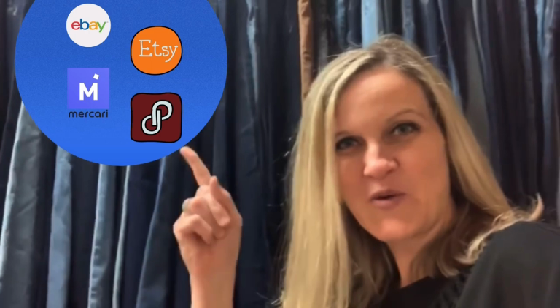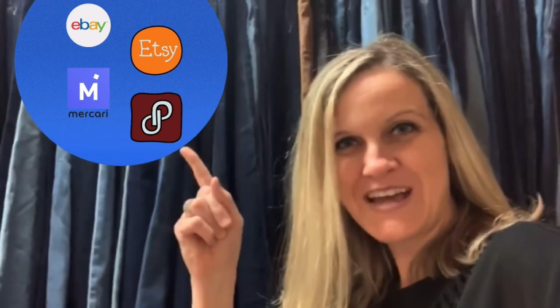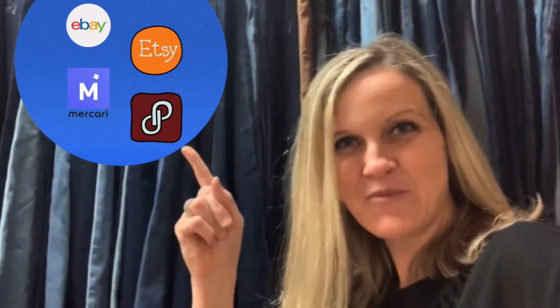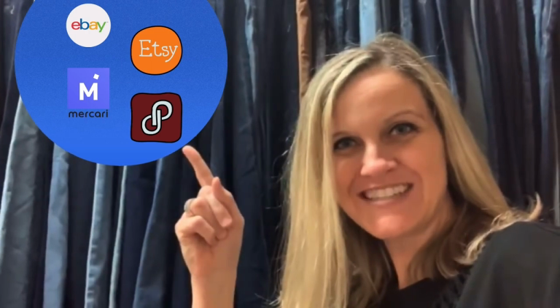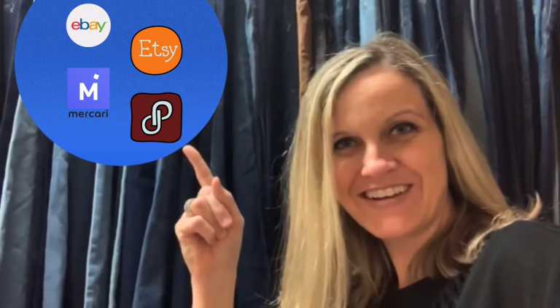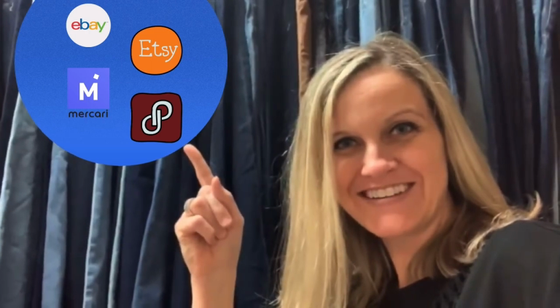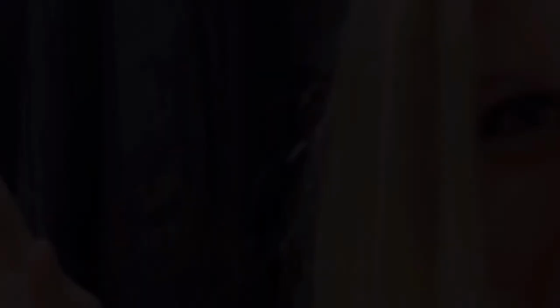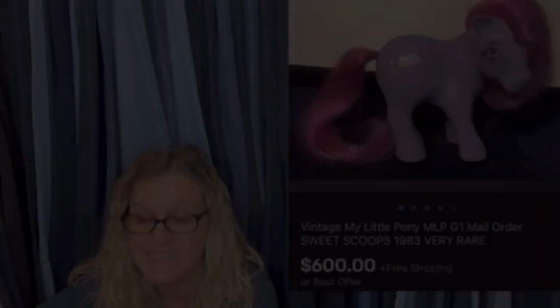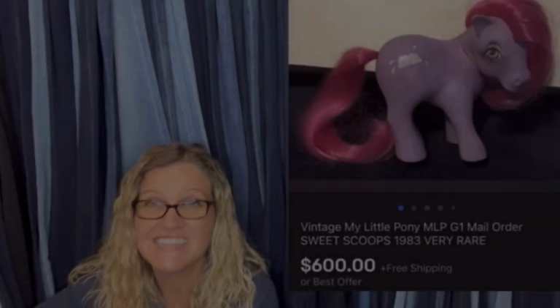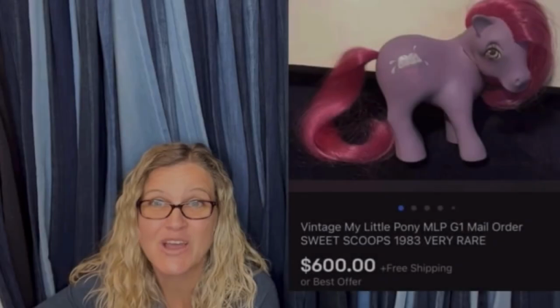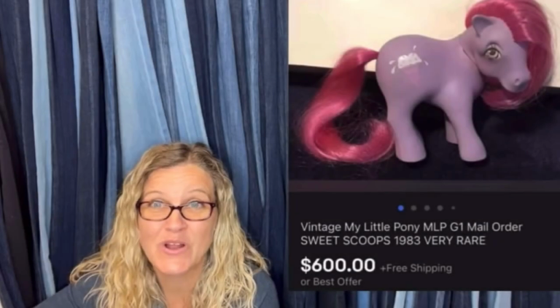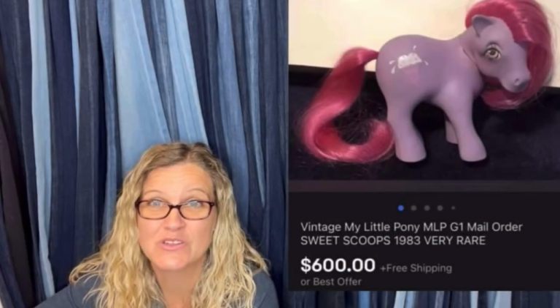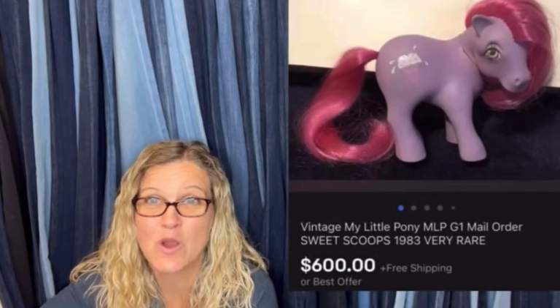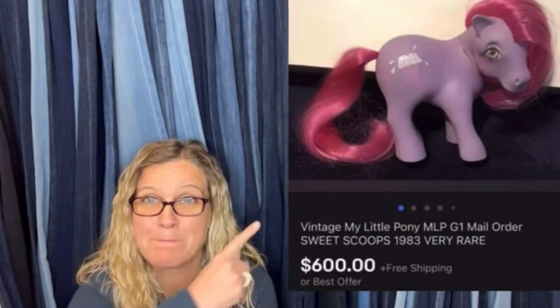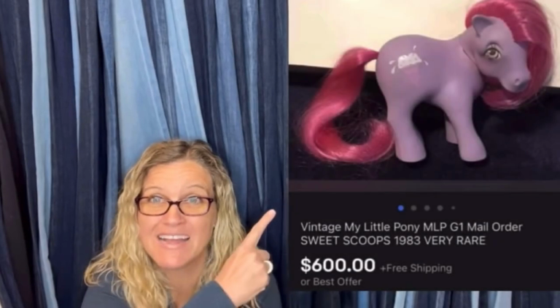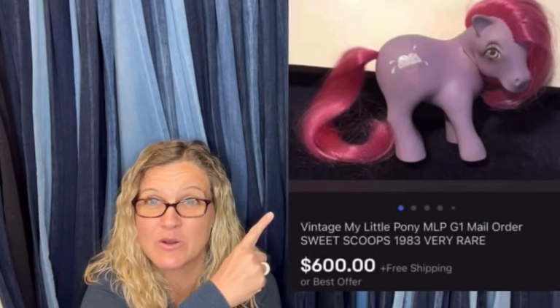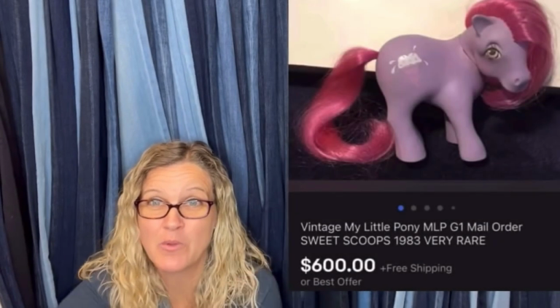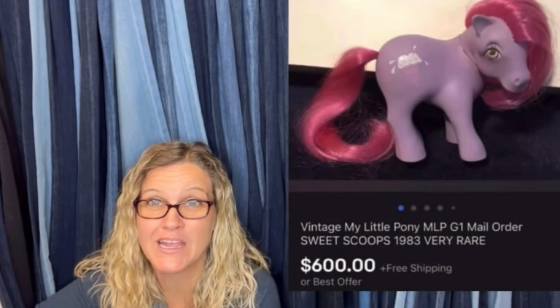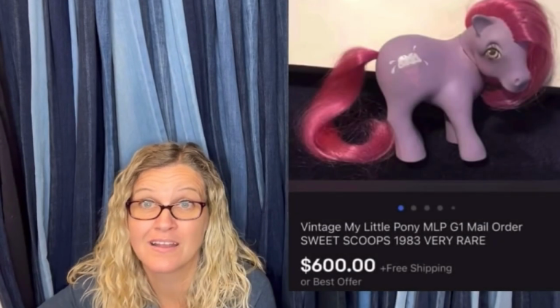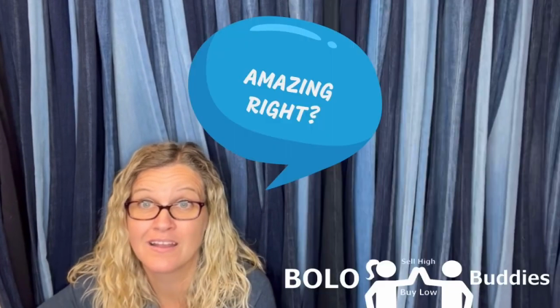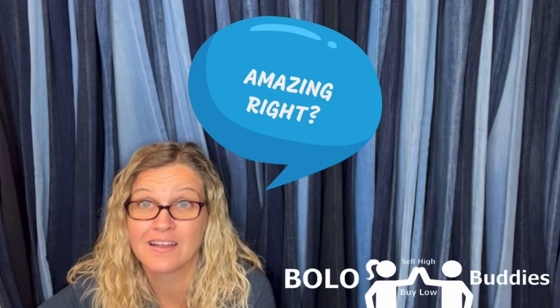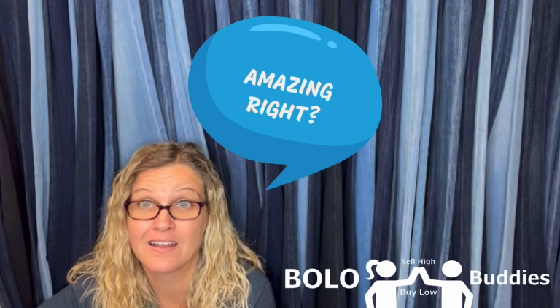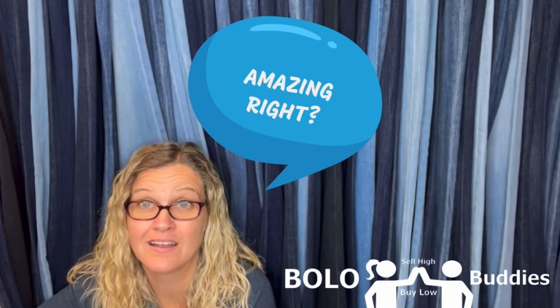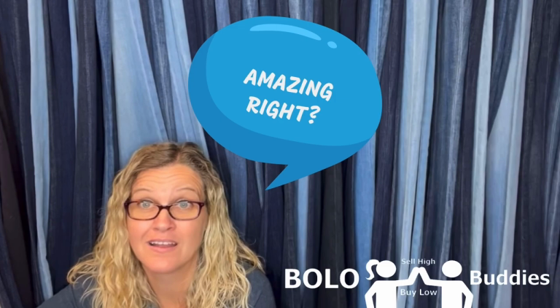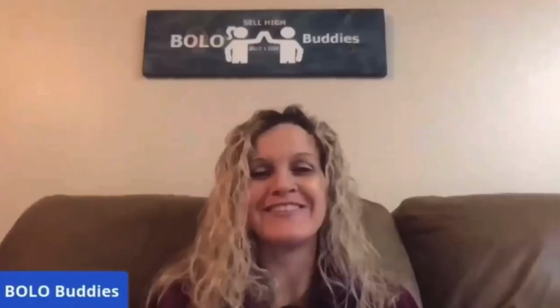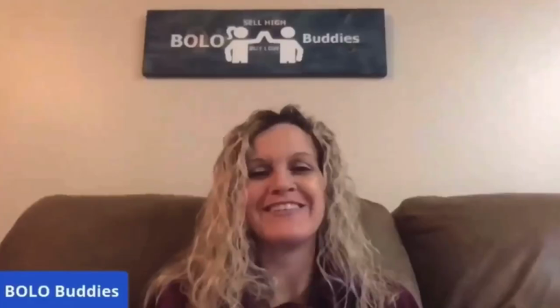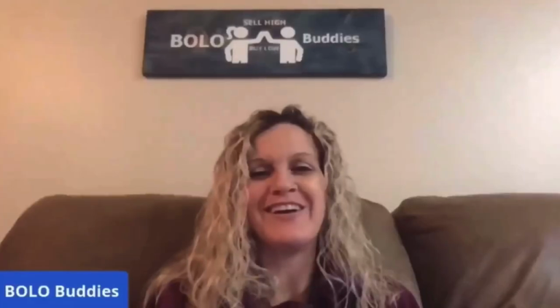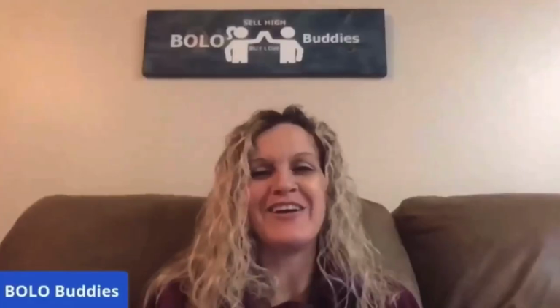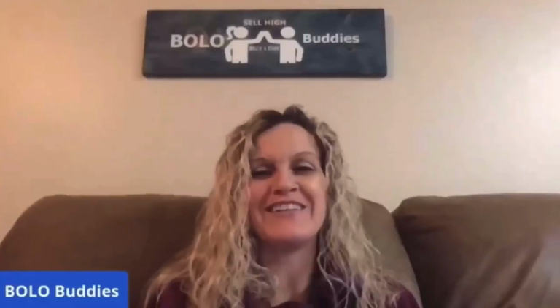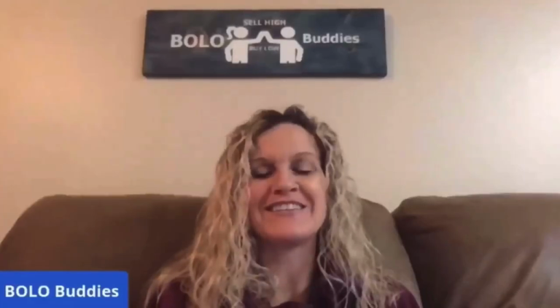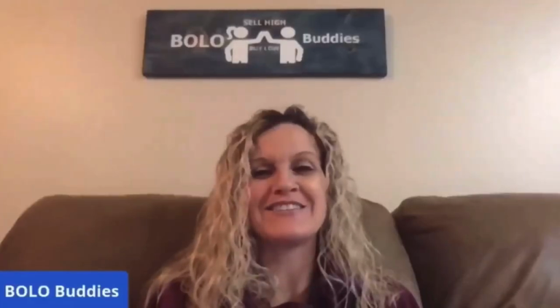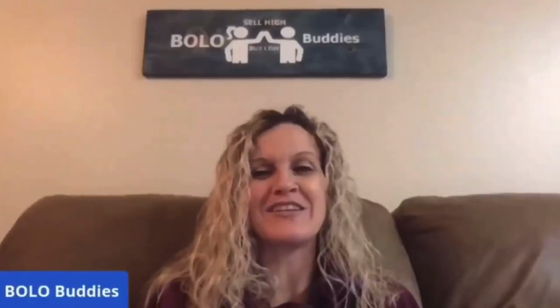Time for a dollar. $600 for a My Little Pony — amazing, right? All right, let's get started.